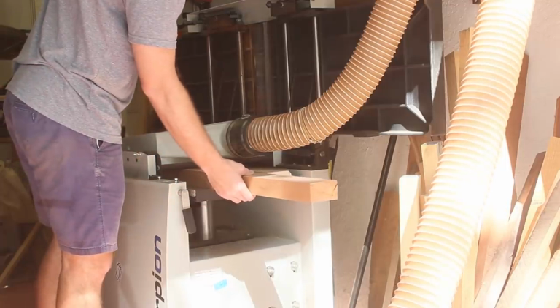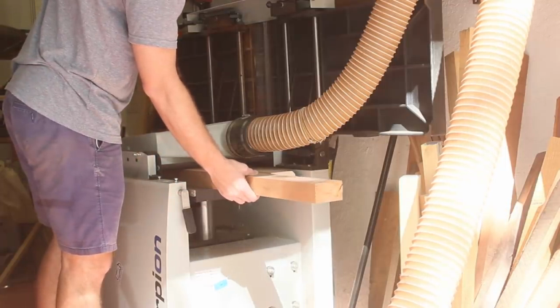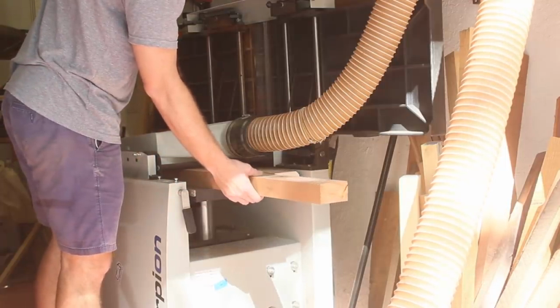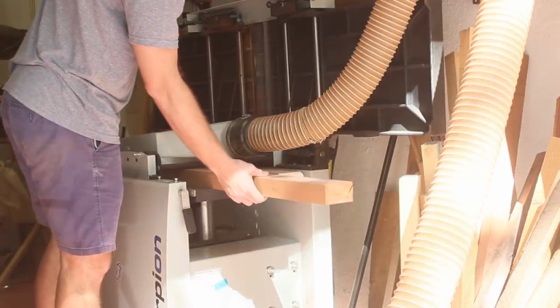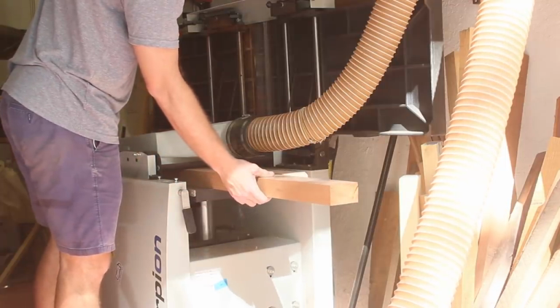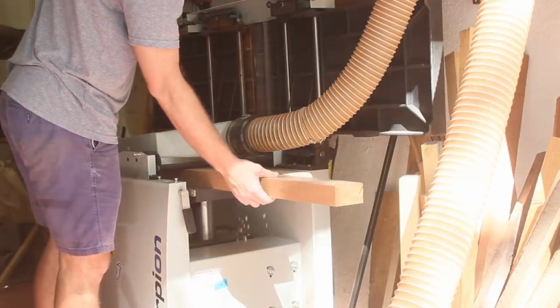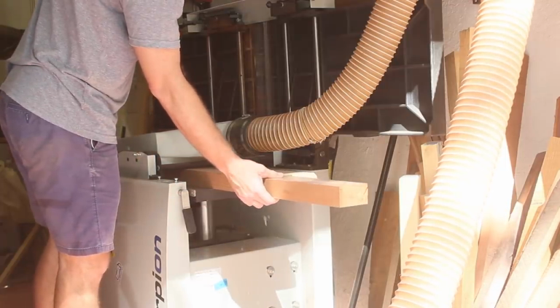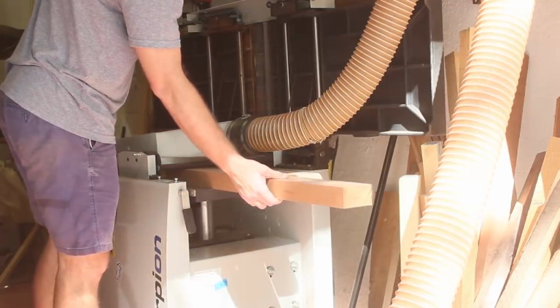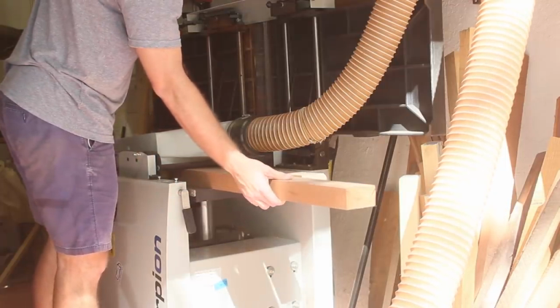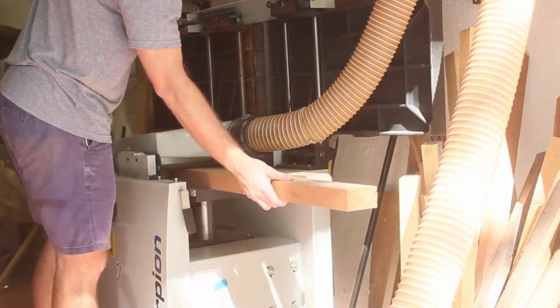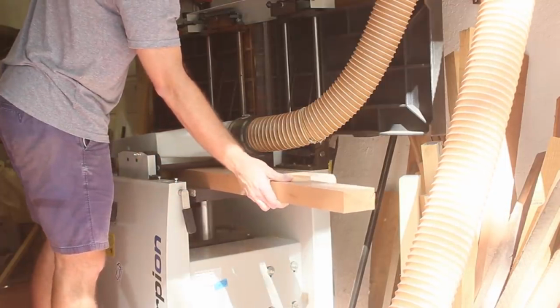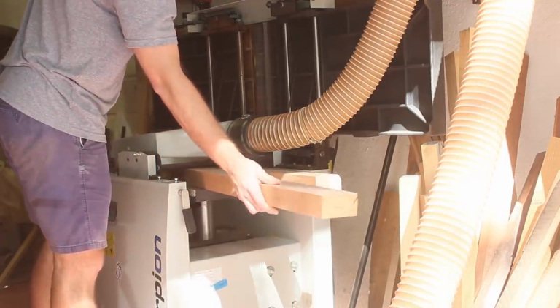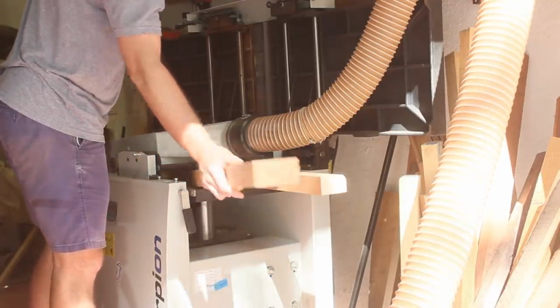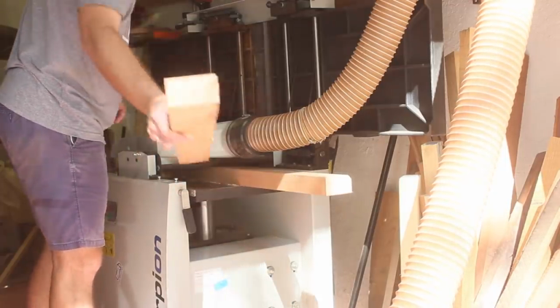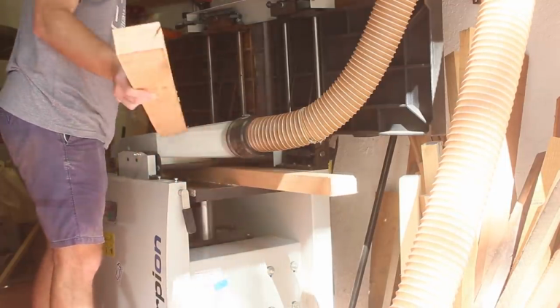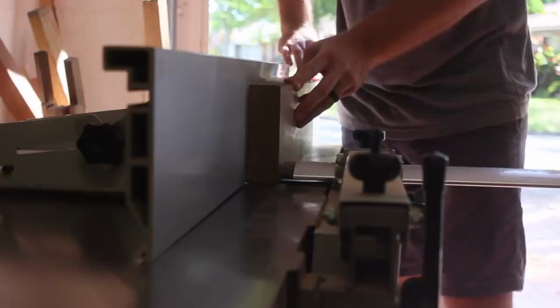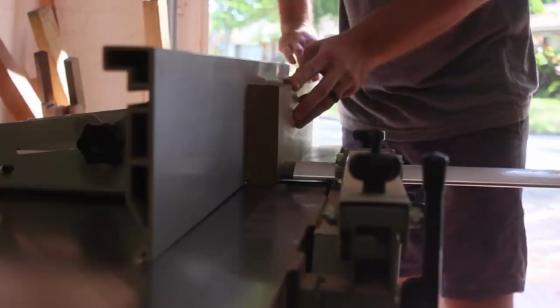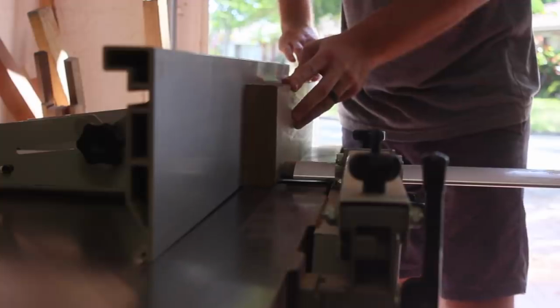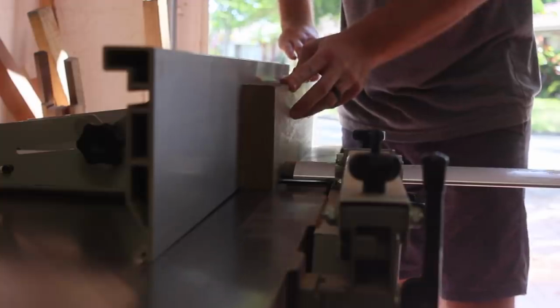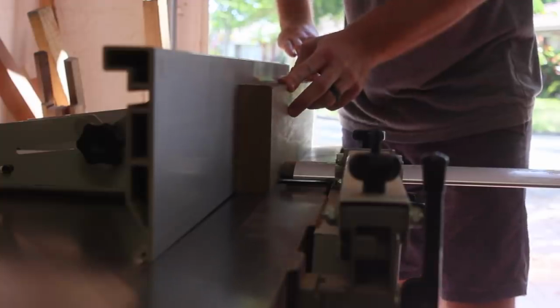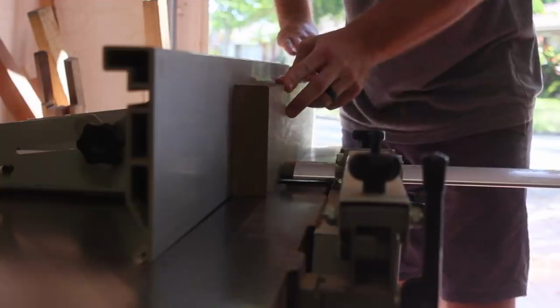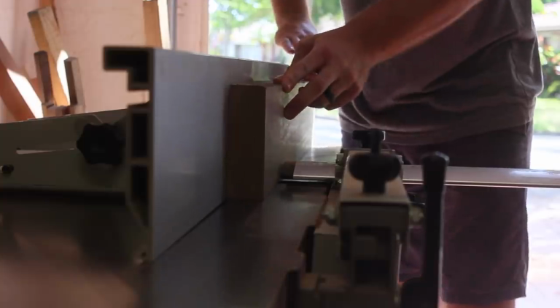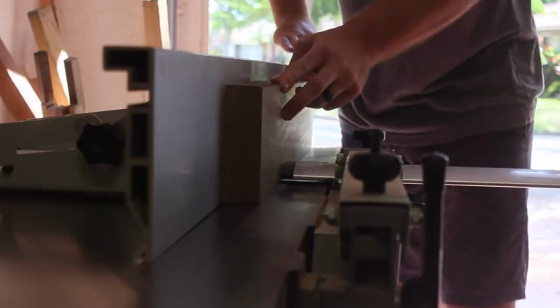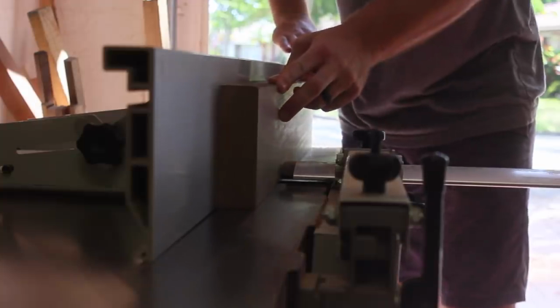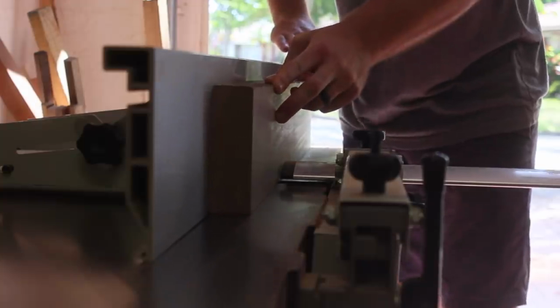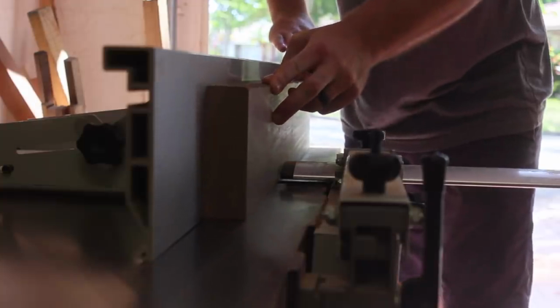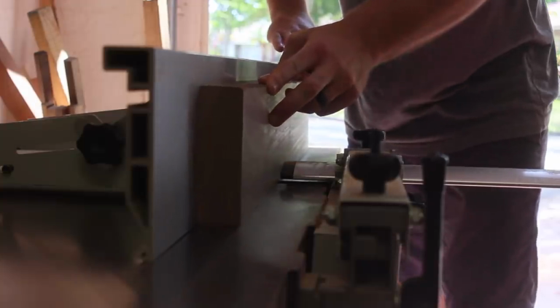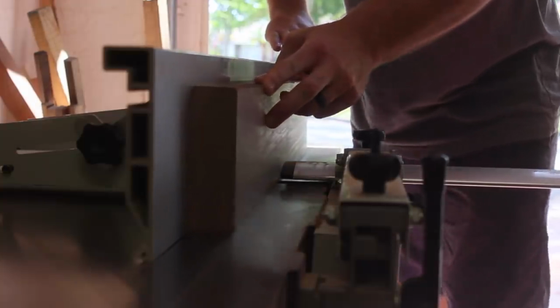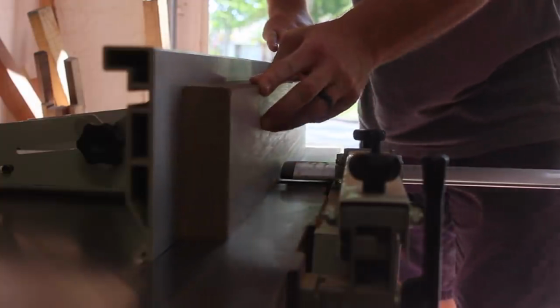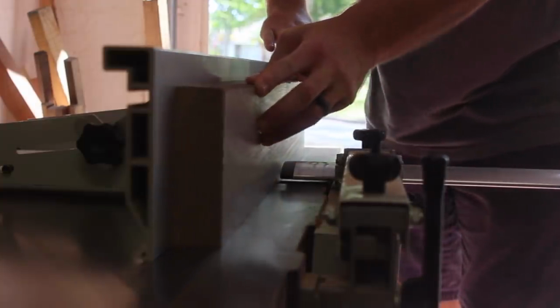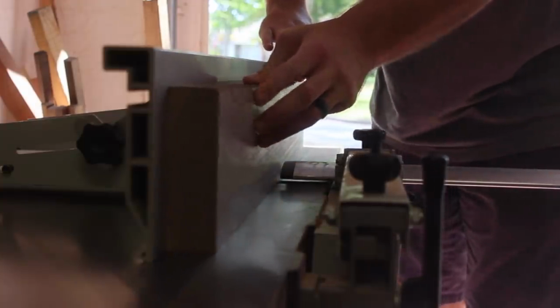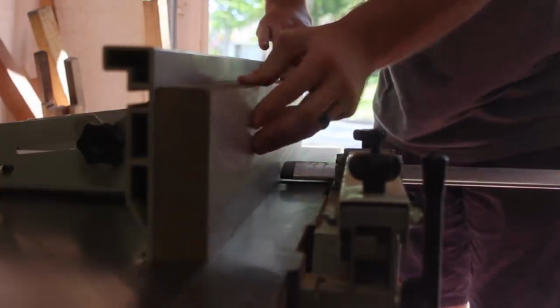The first step is to create a large panel, and from that panel I can cut four sides off, fold them up, and I have a tray.